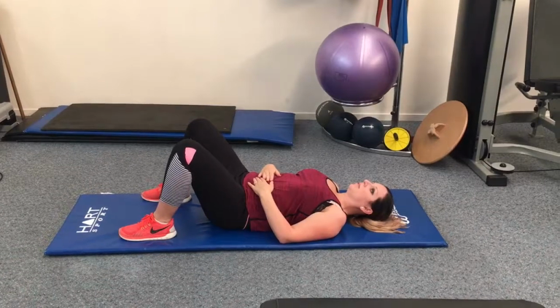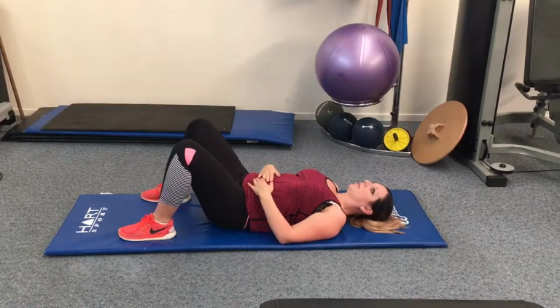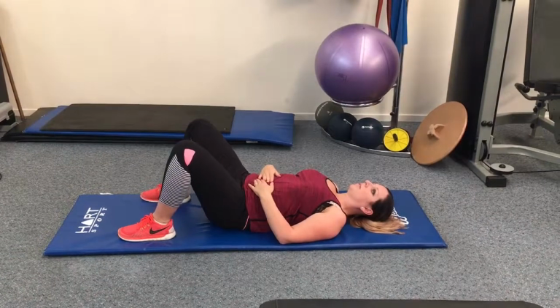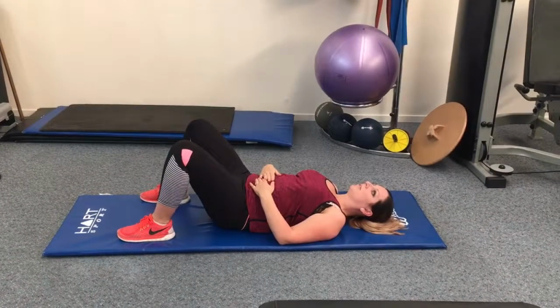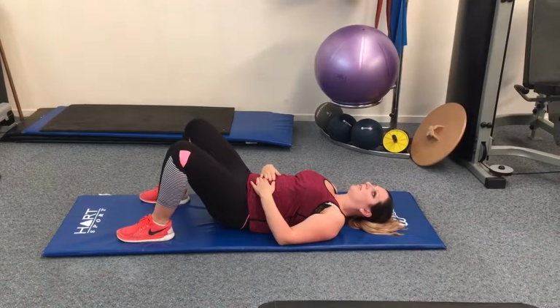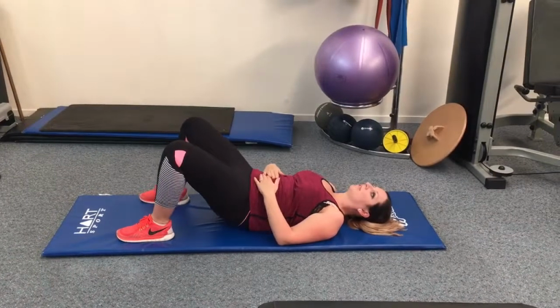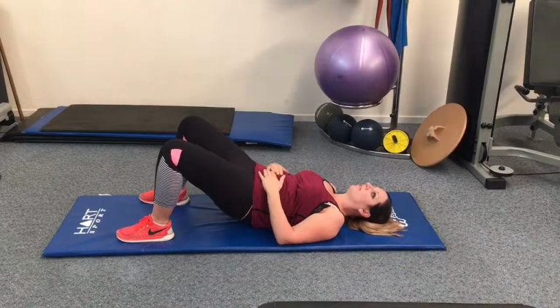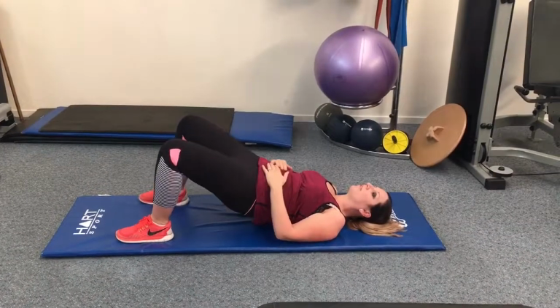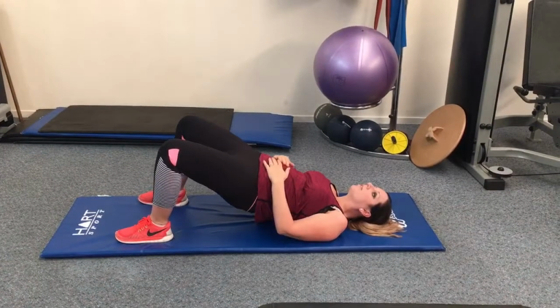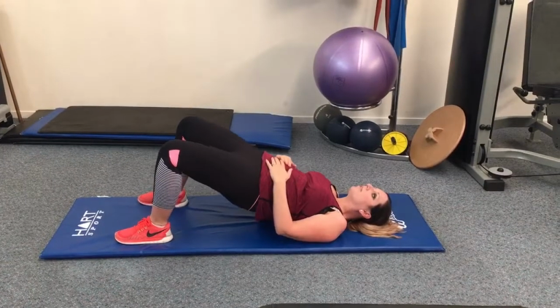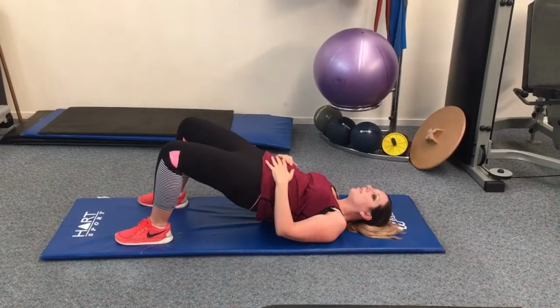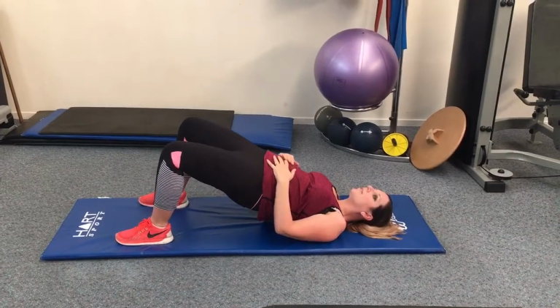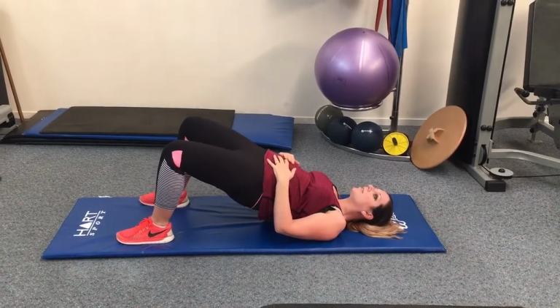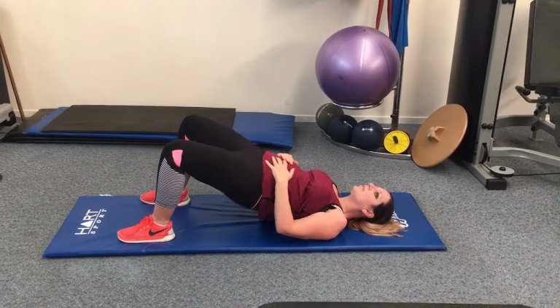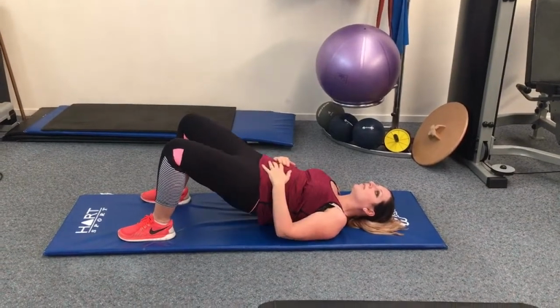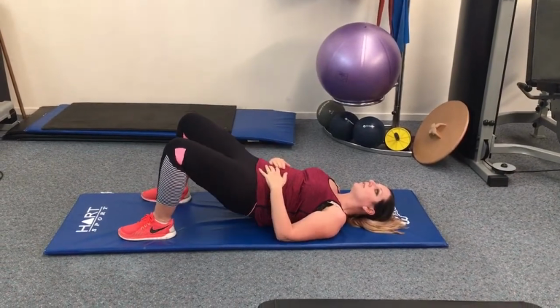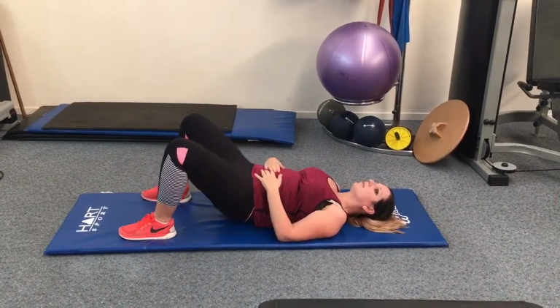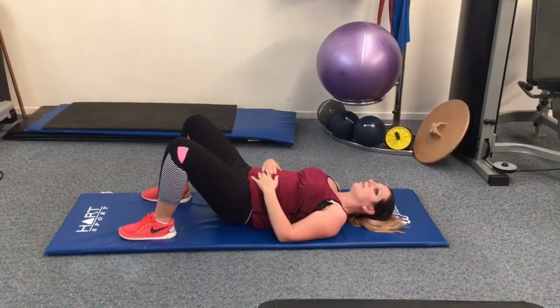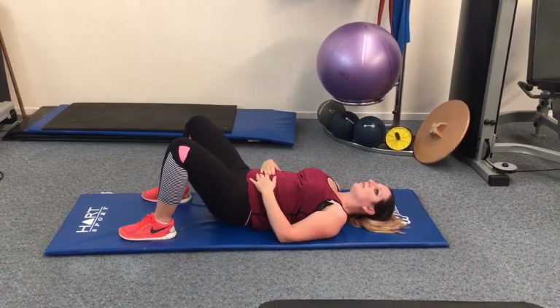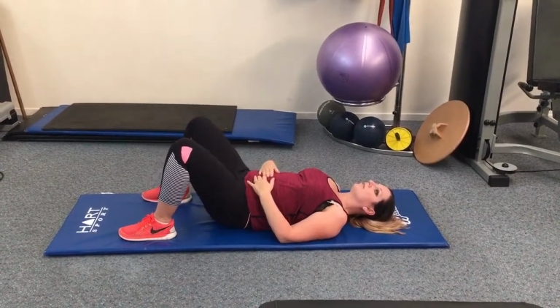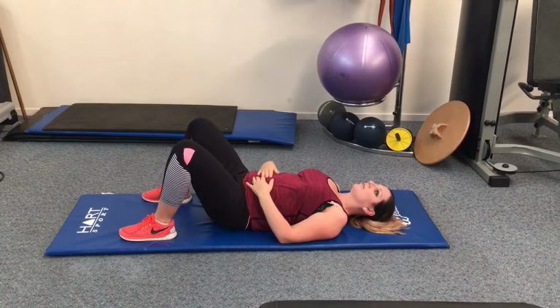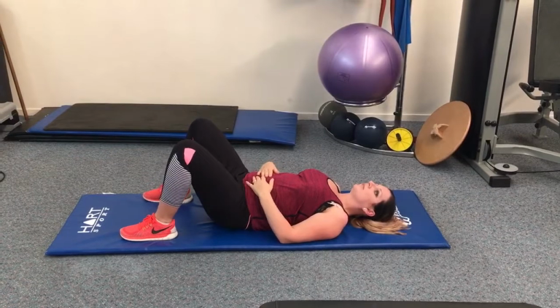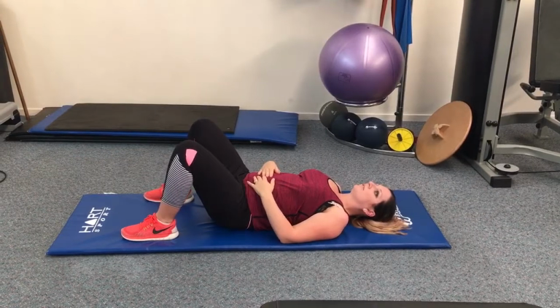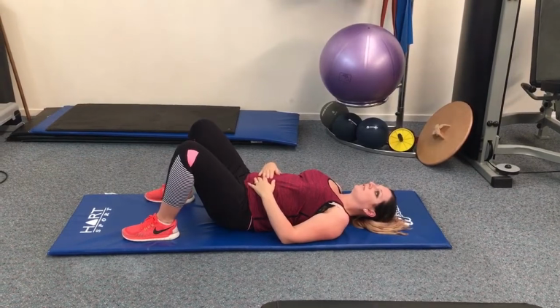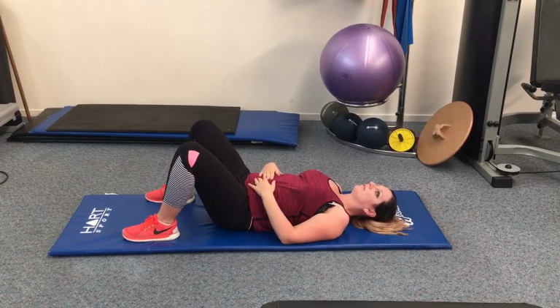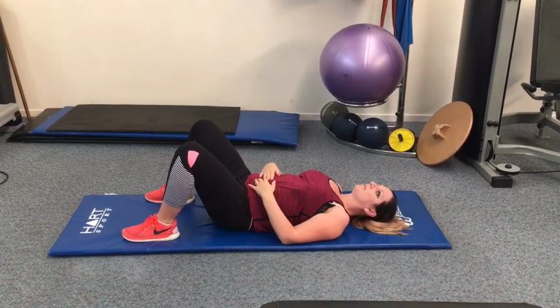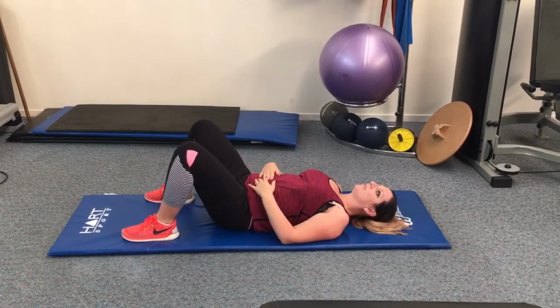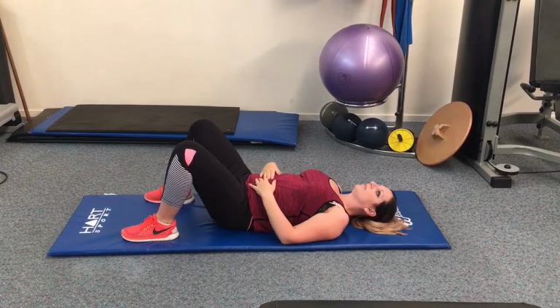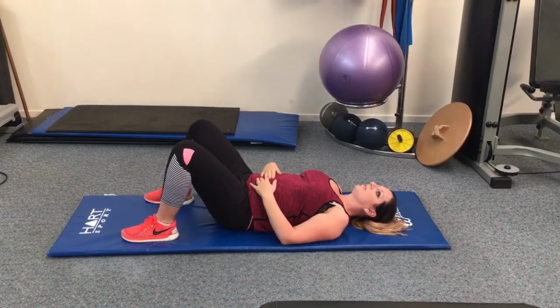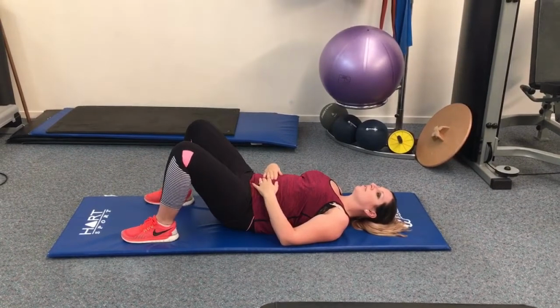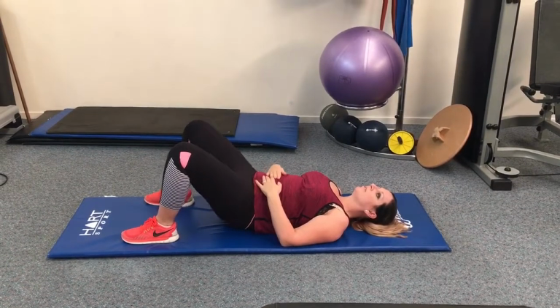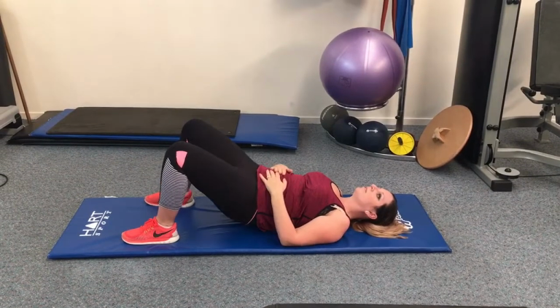Hi, here's Linda and Joseph from Phoenix Fitness & Coaching. Alright, as you can see, Linda's doing a gluteal bridge.